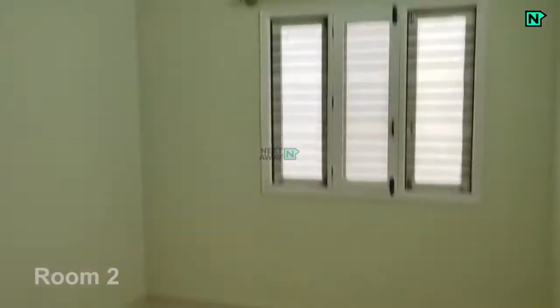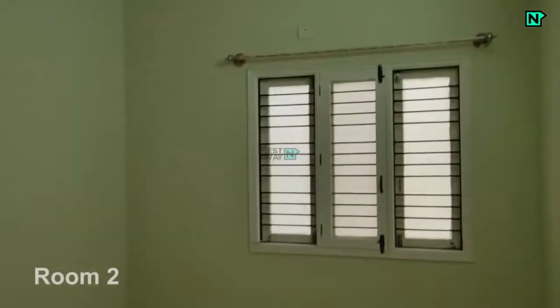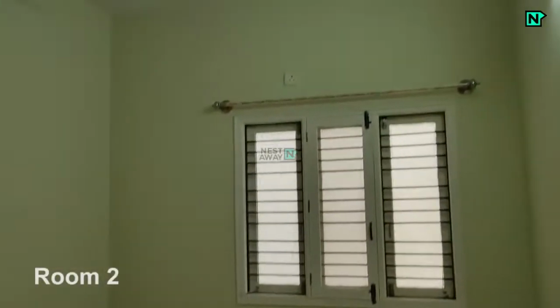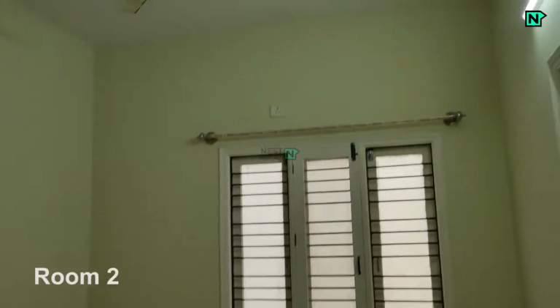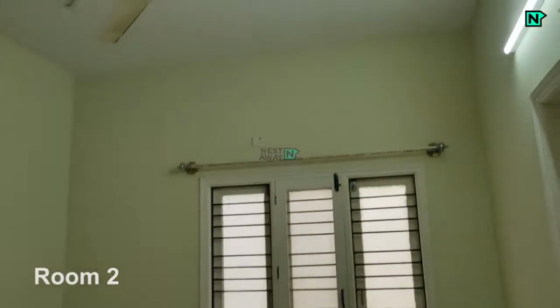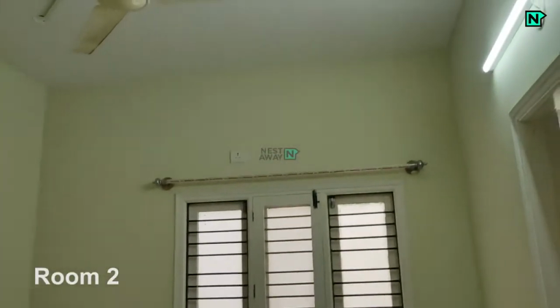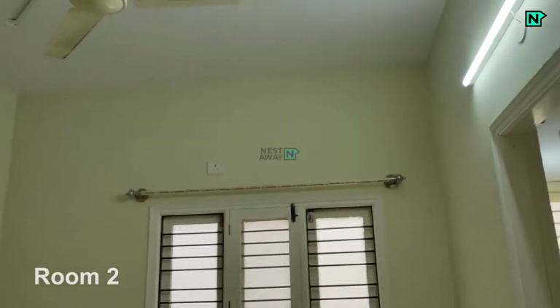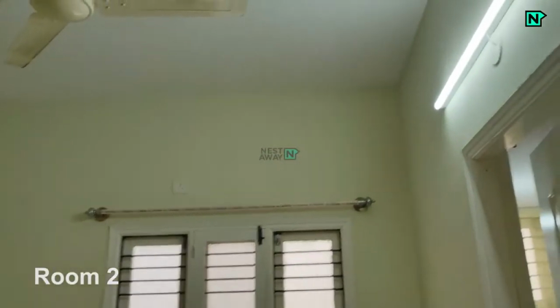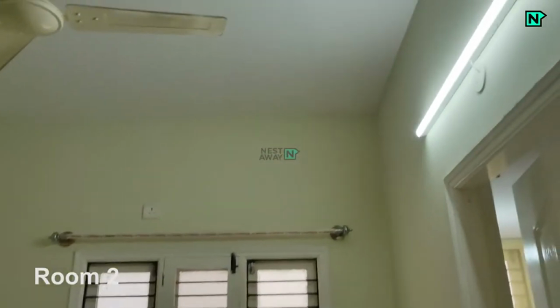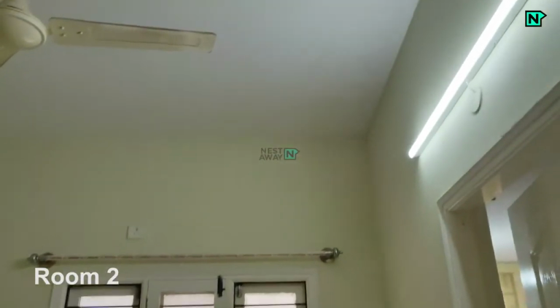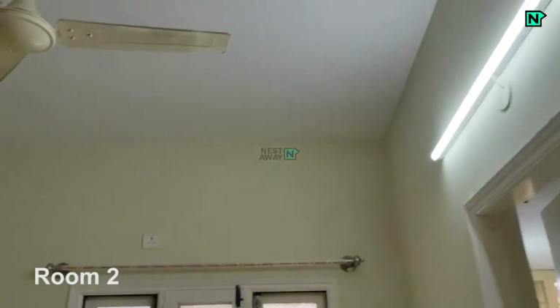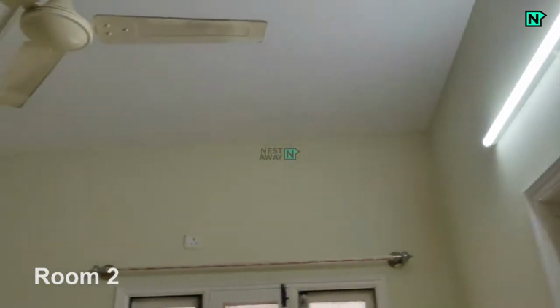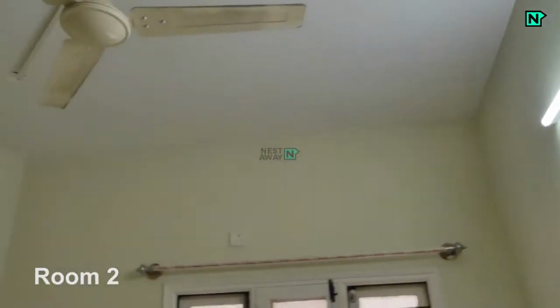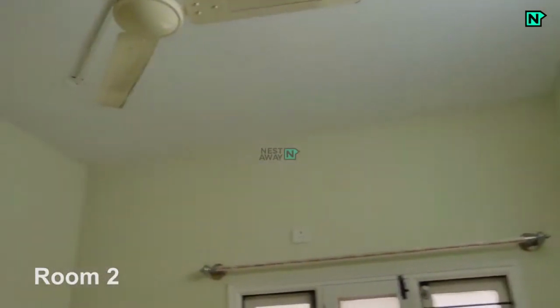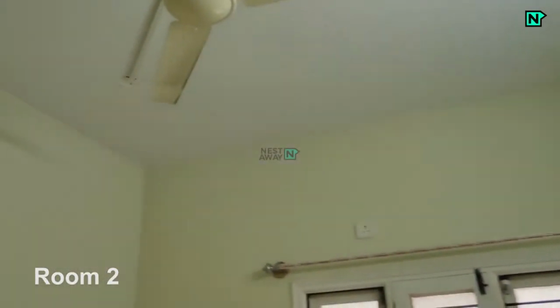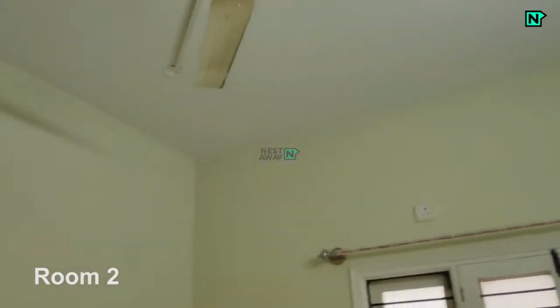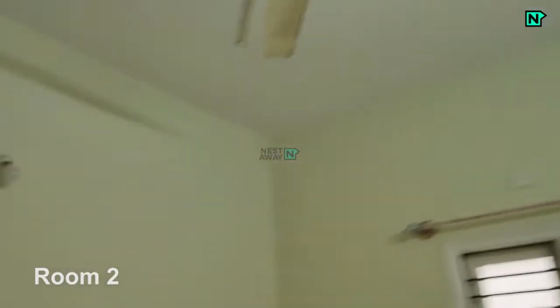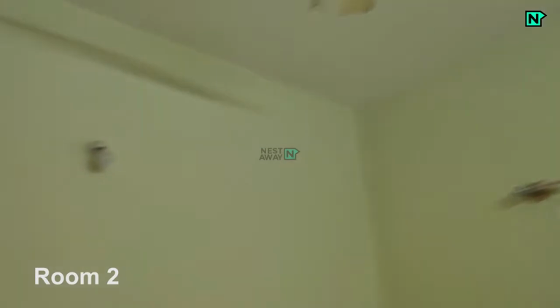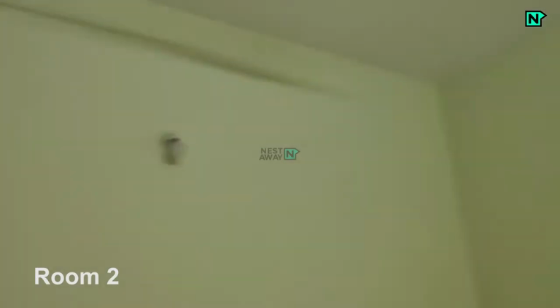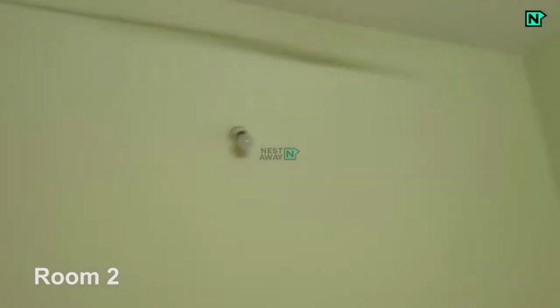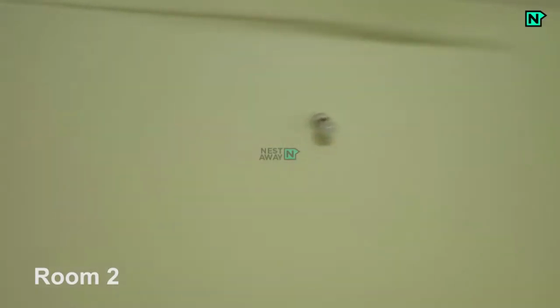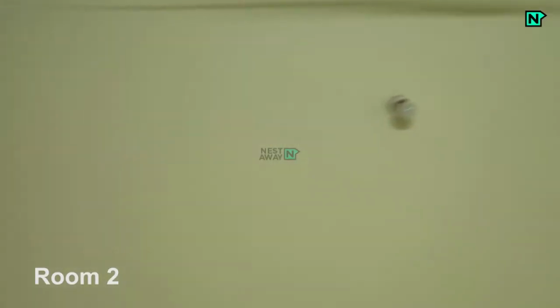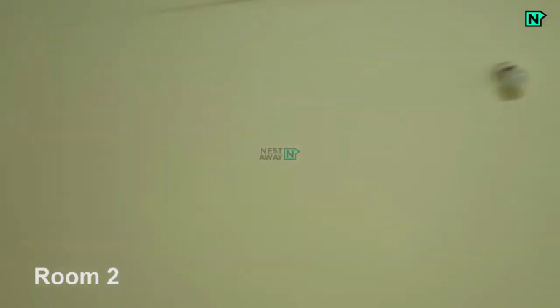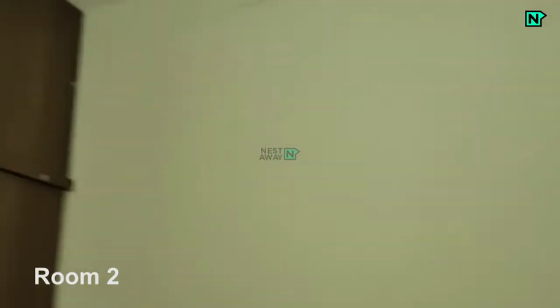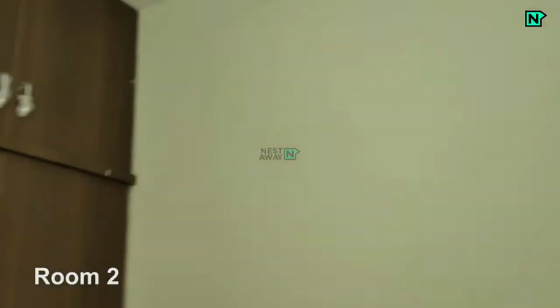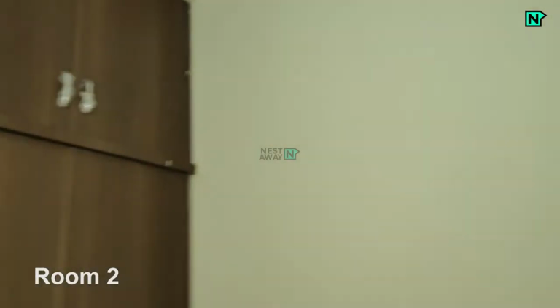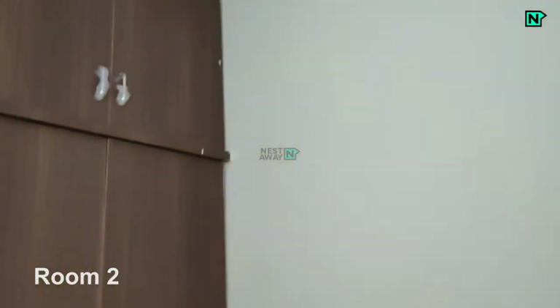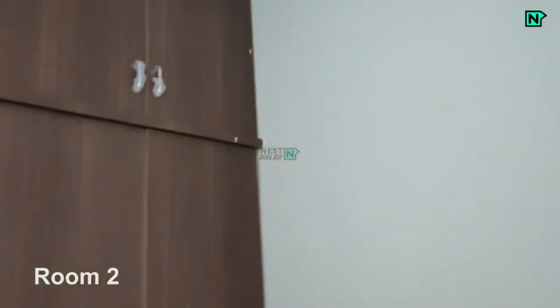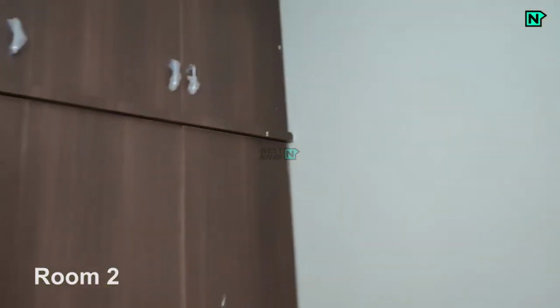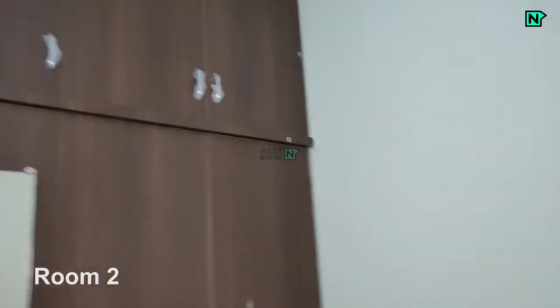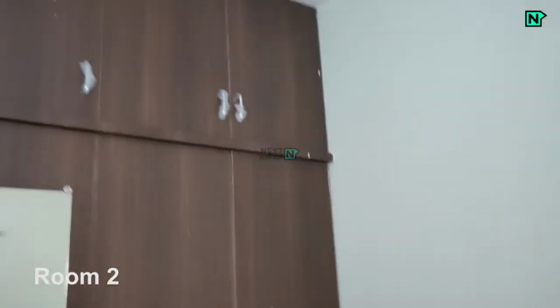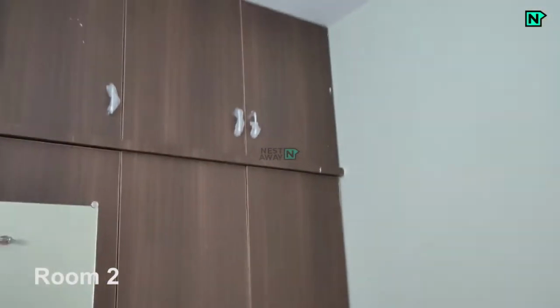This is room 2. Lights, fan, and wardrobes are available.